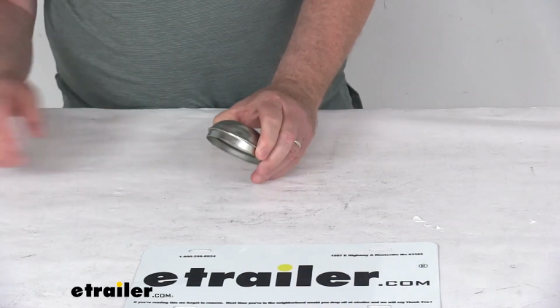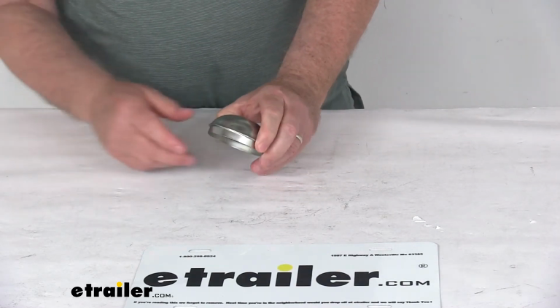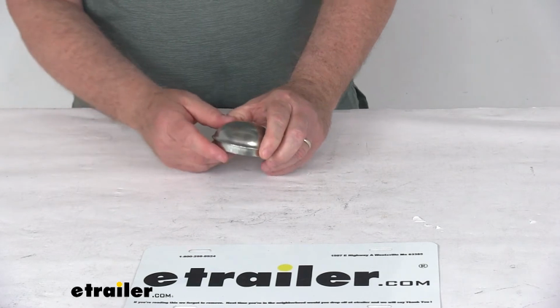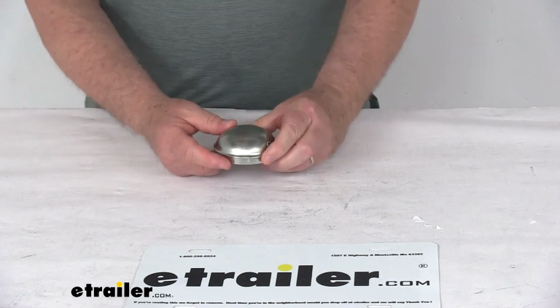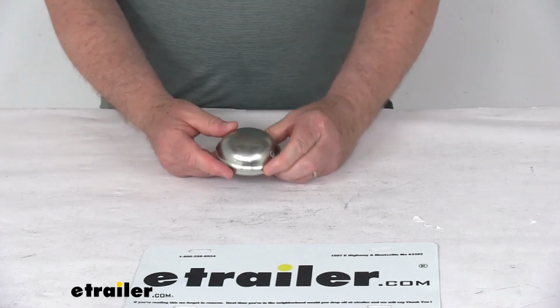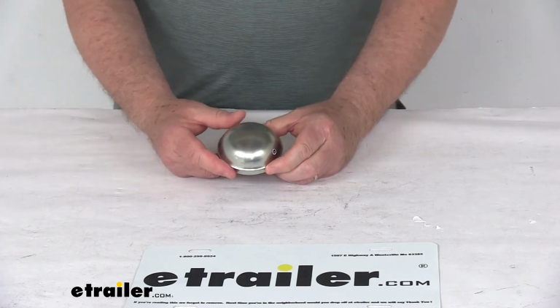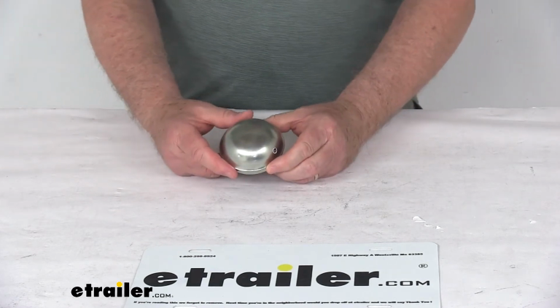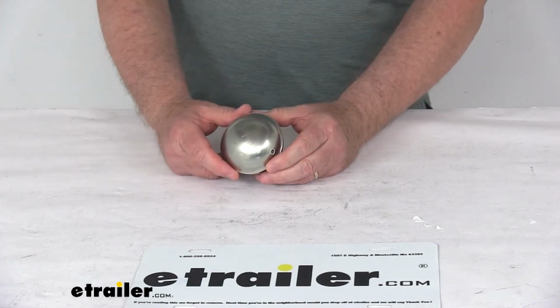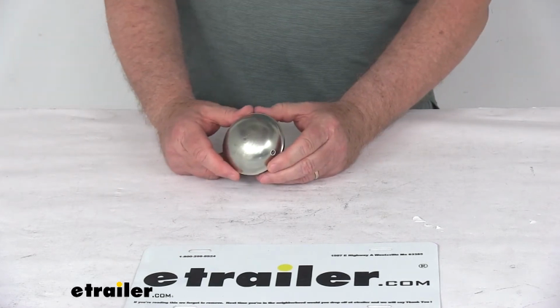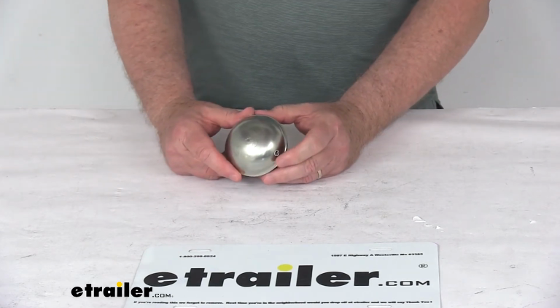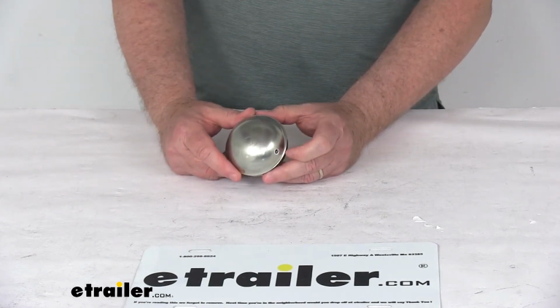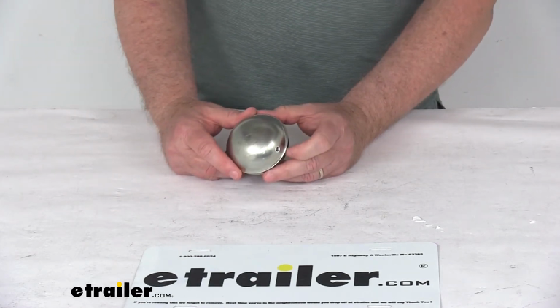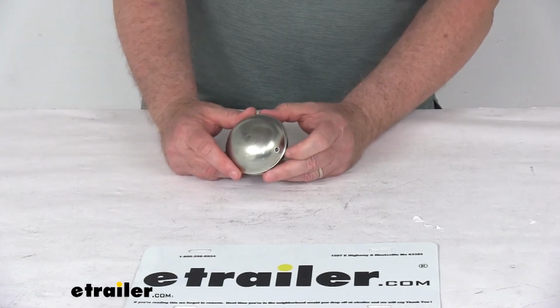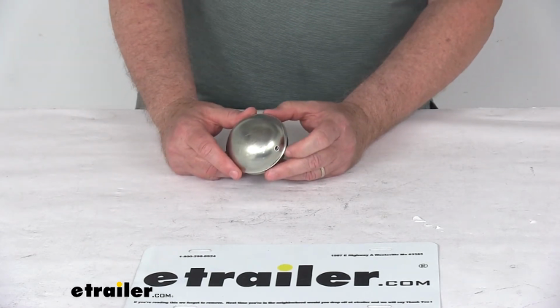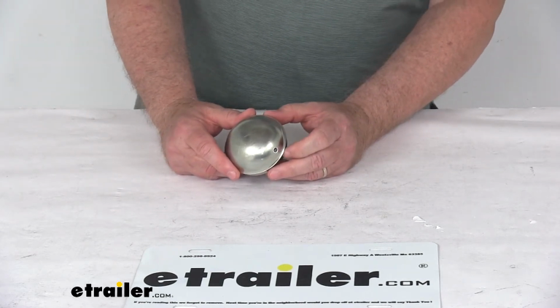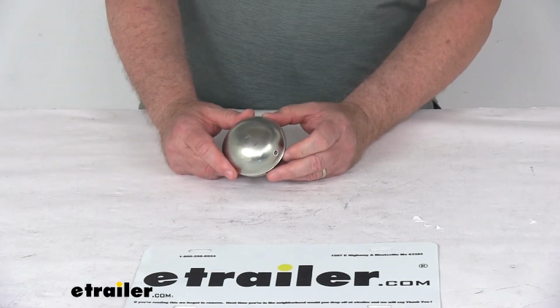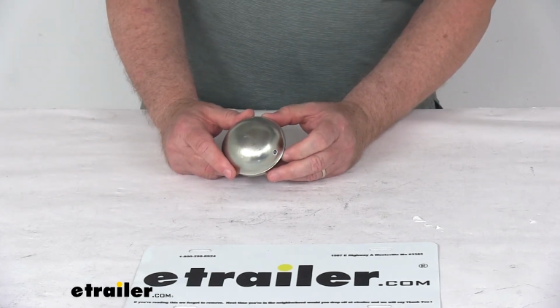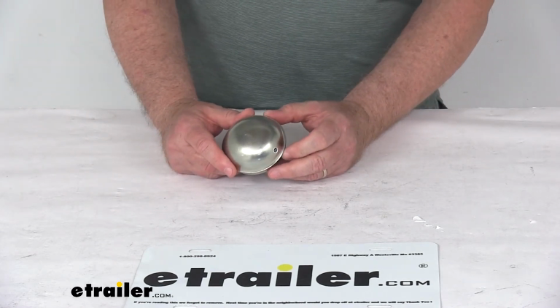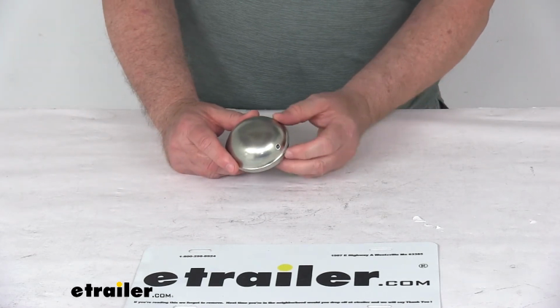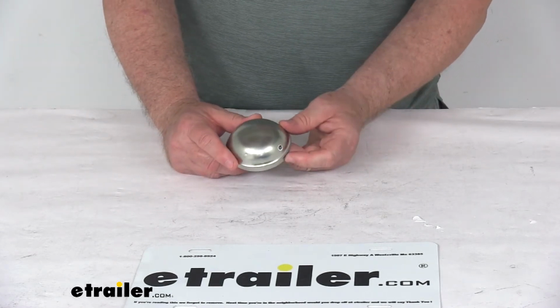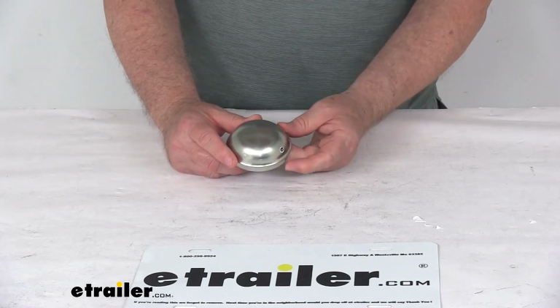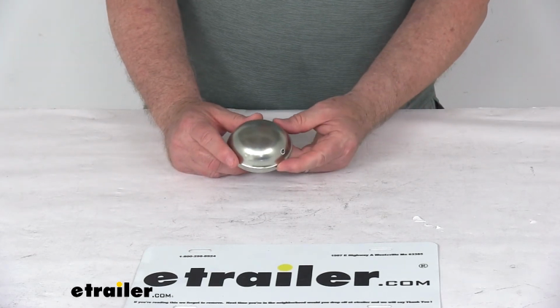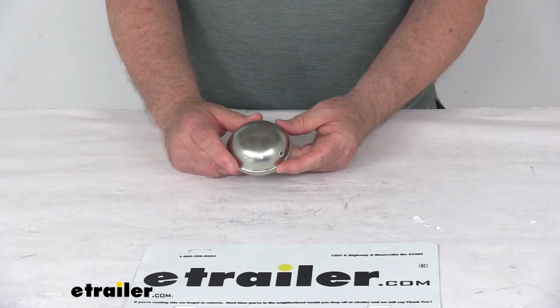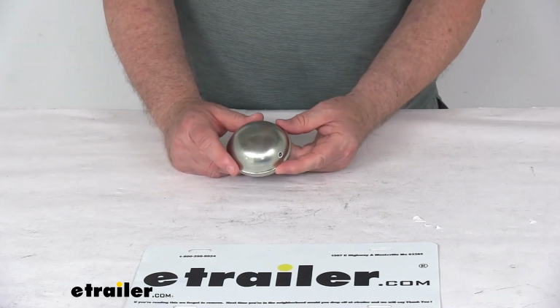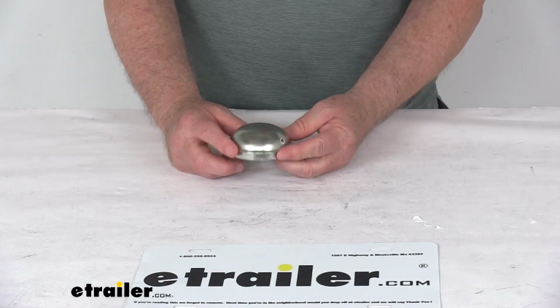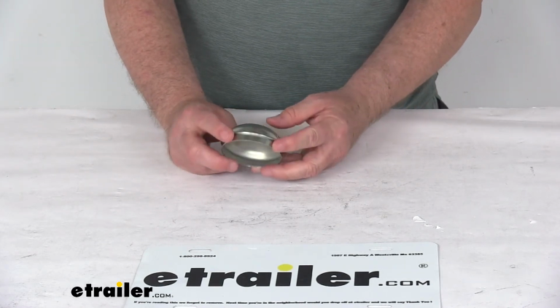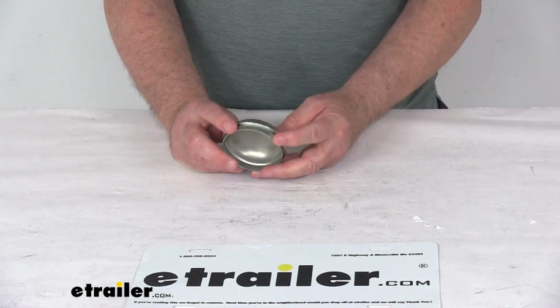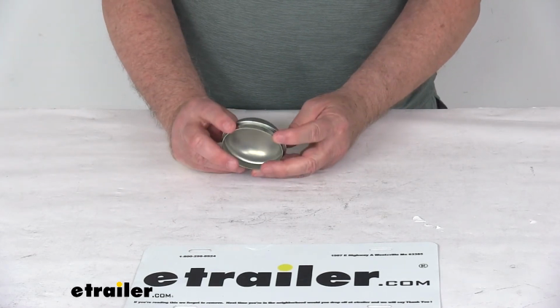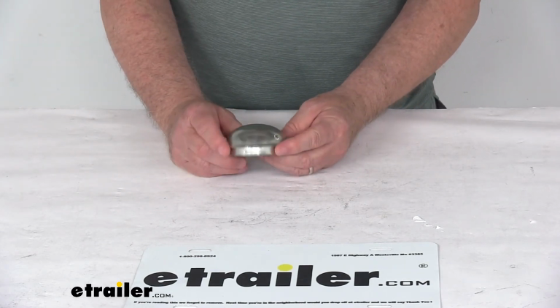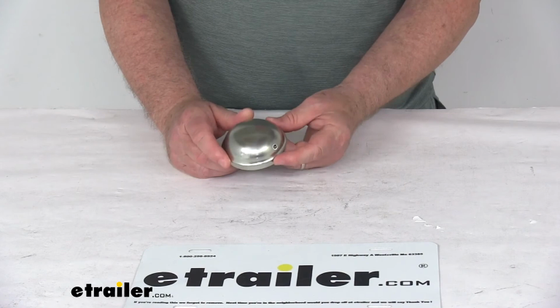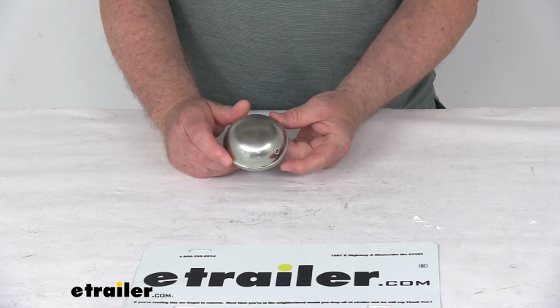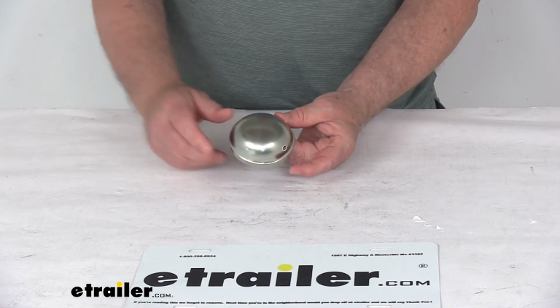That should do it for the review on the zinc plated 2.72 inch outer diameter drive-in grease cap.